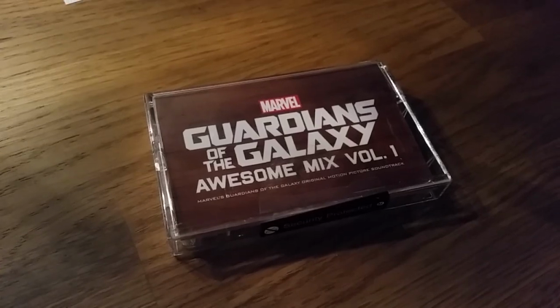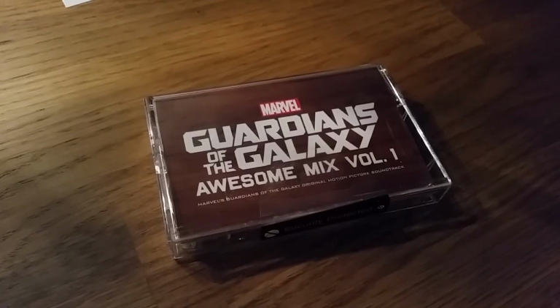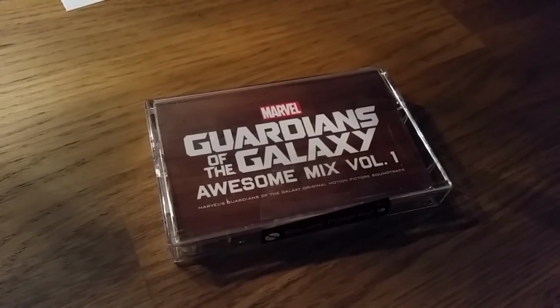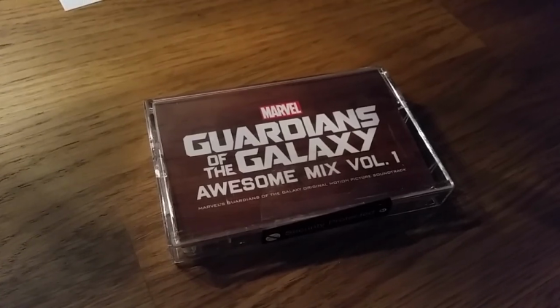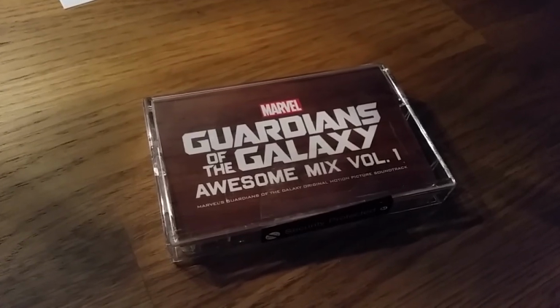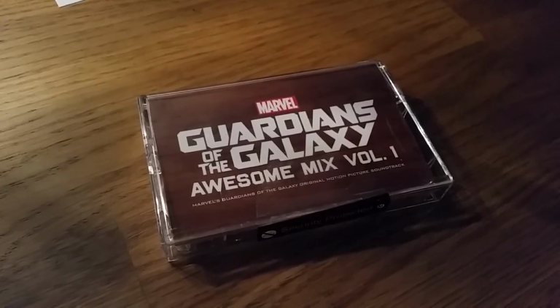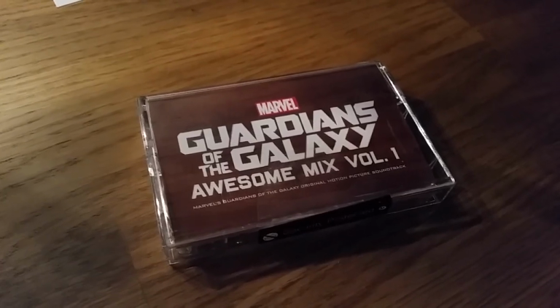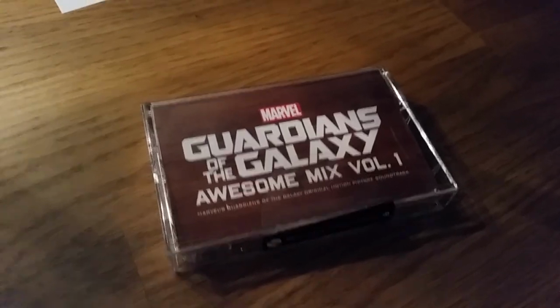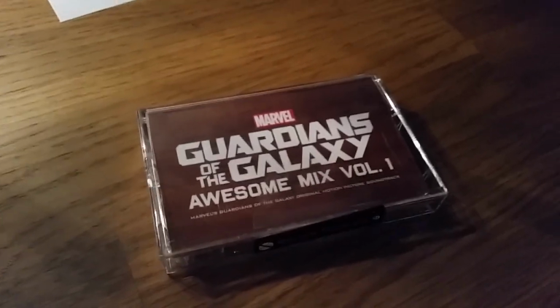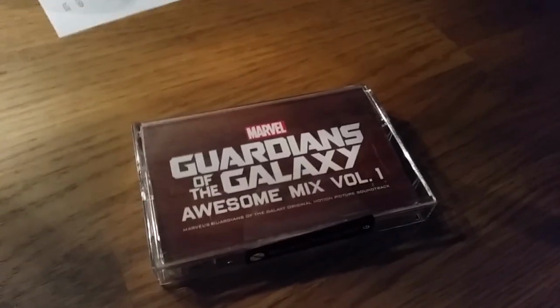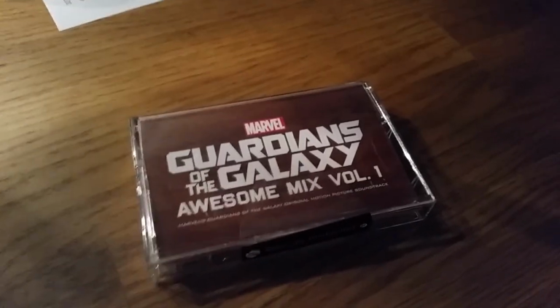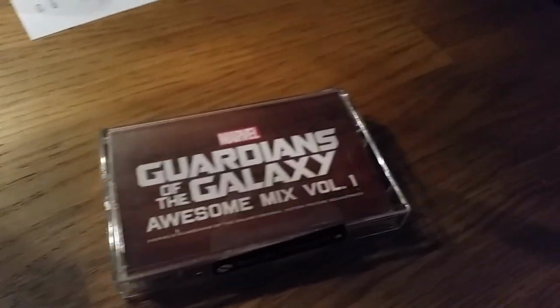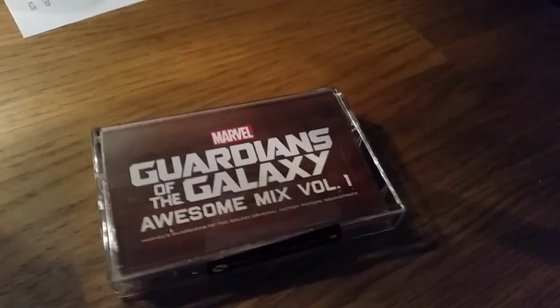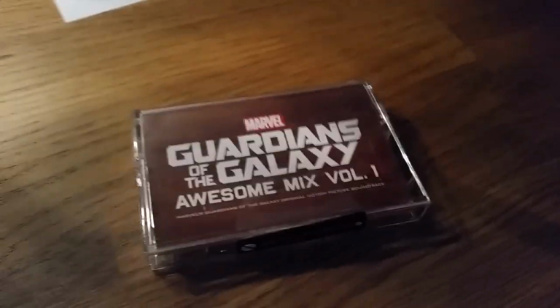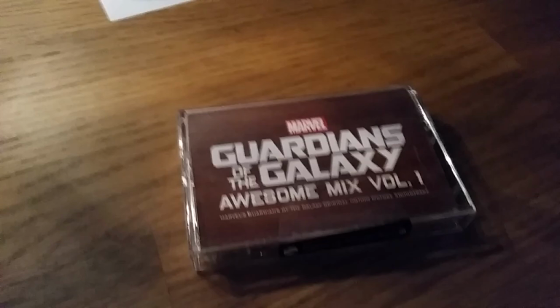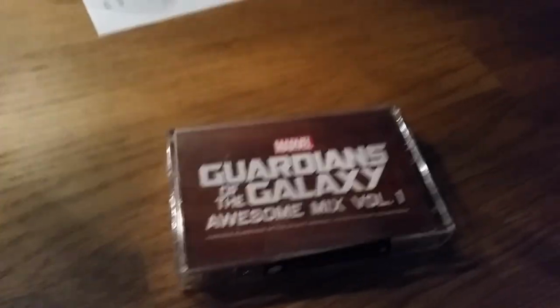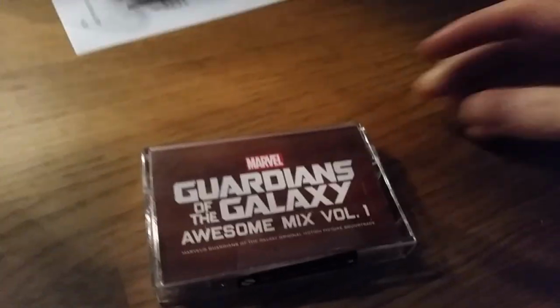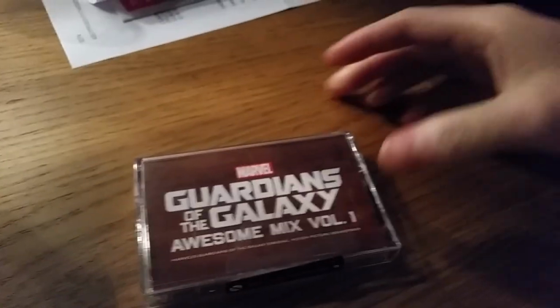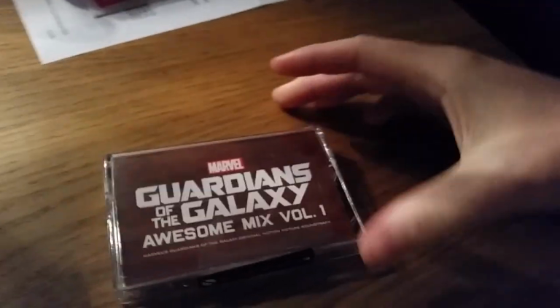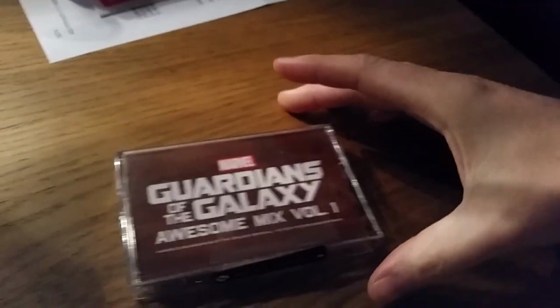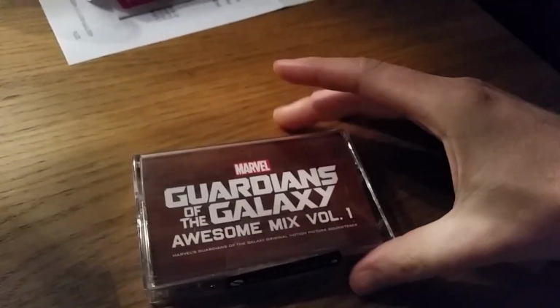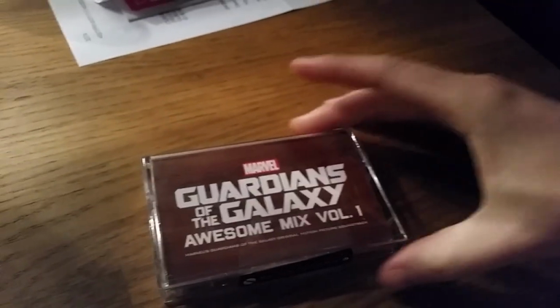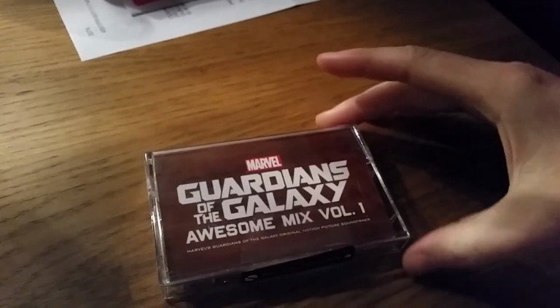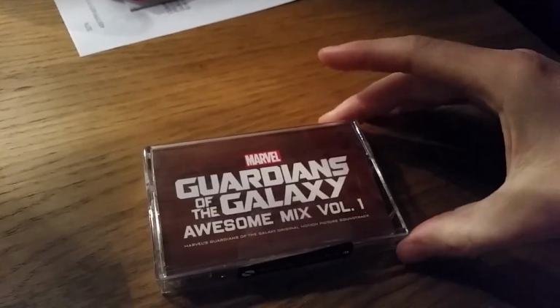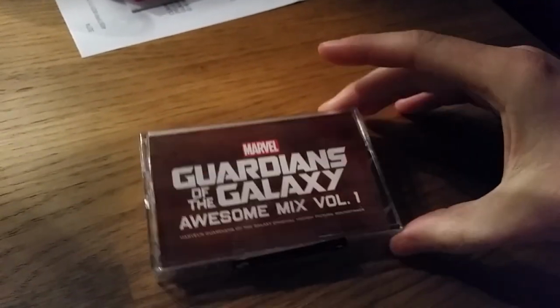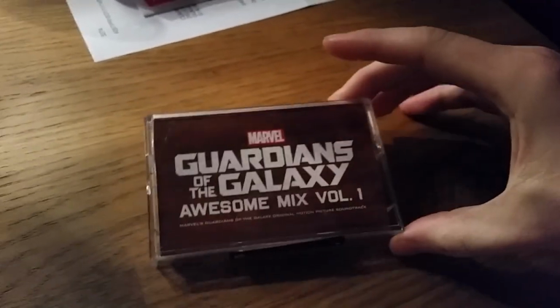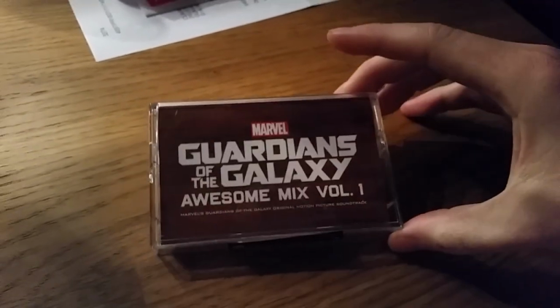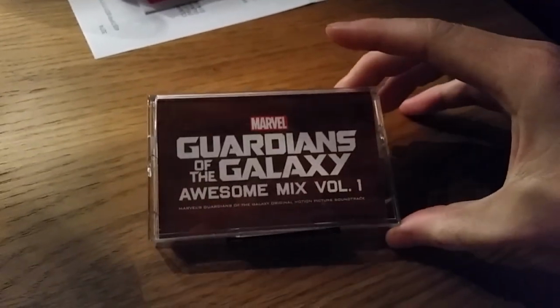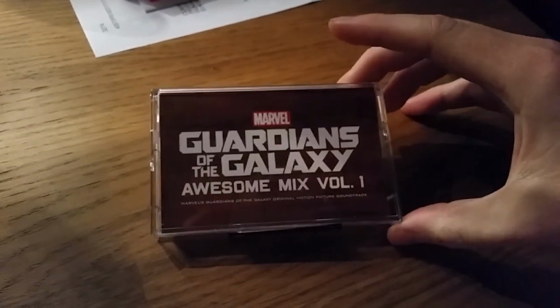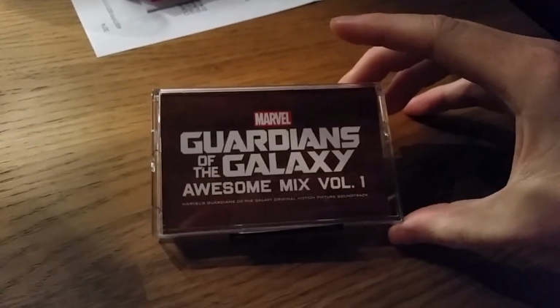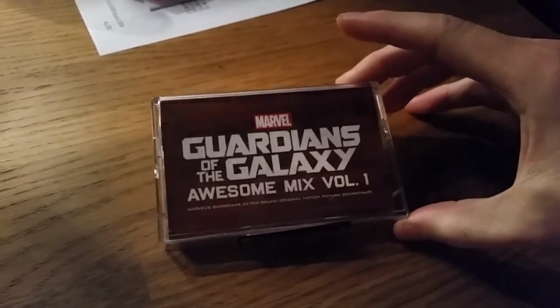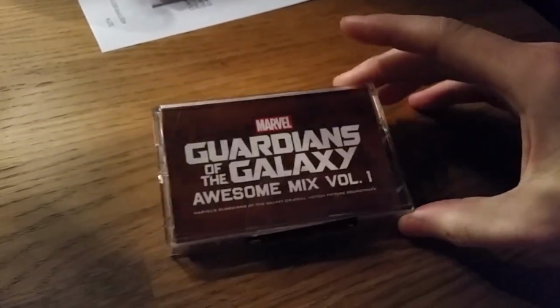Hey guys, I'm going to show you the Guardians of the Galaxy Awesome Mix Volume 1.